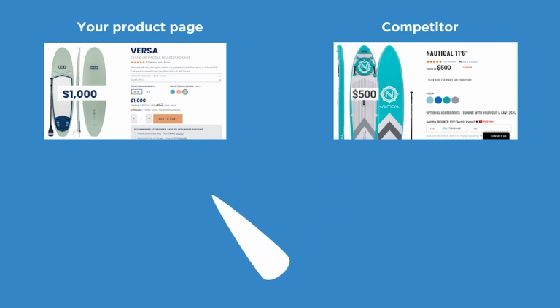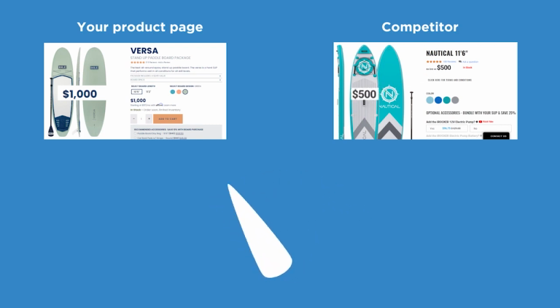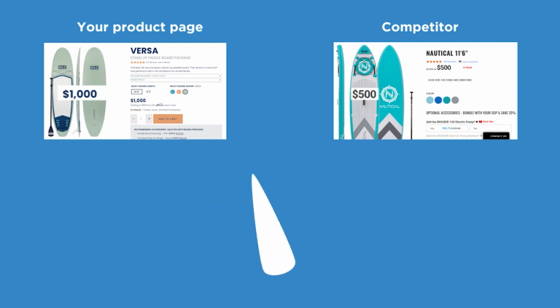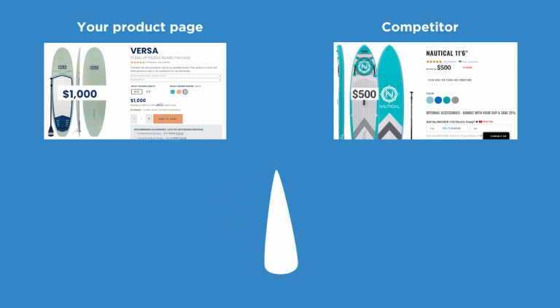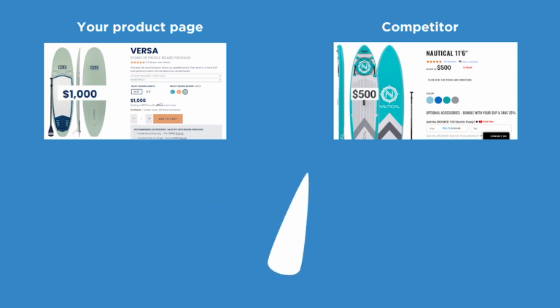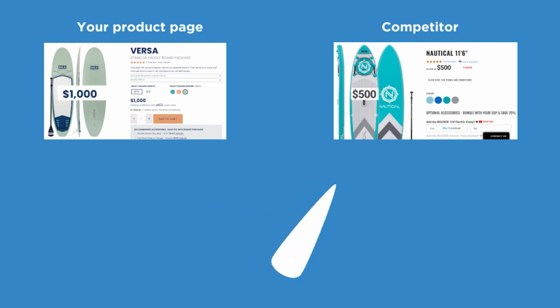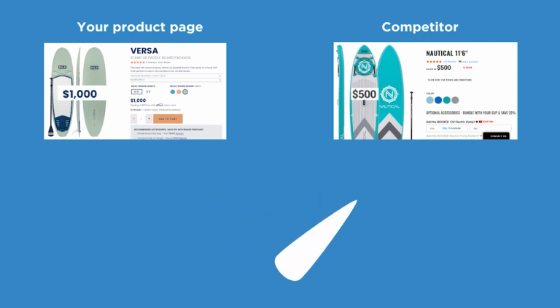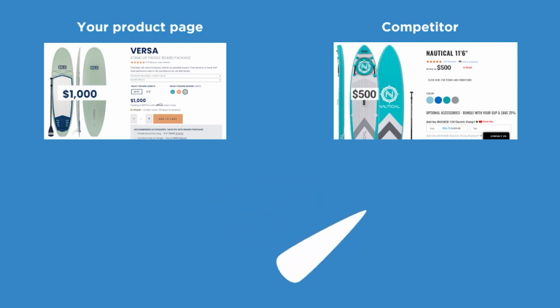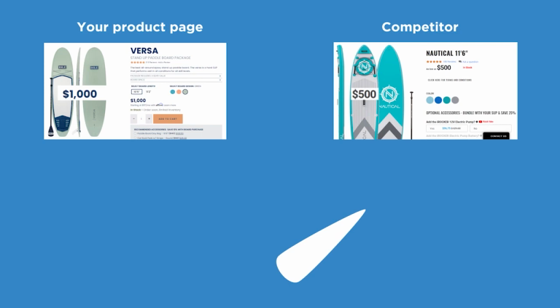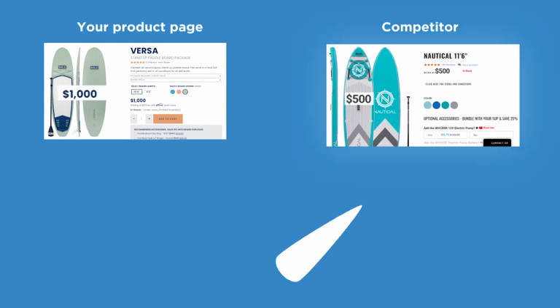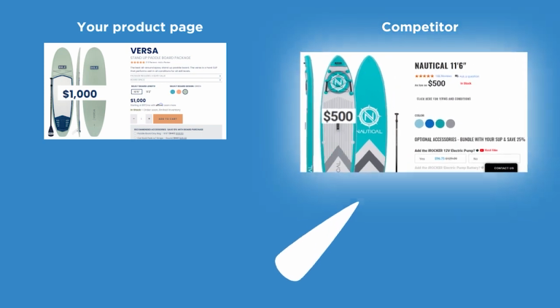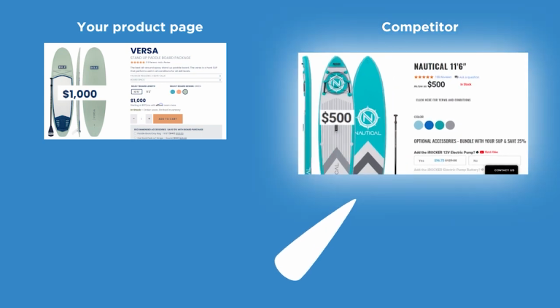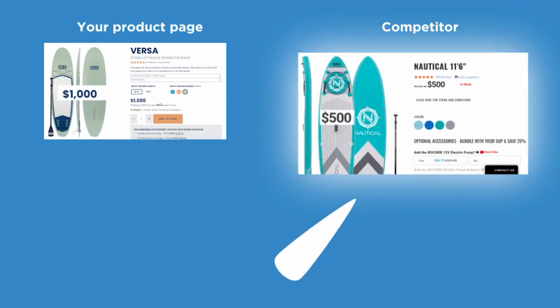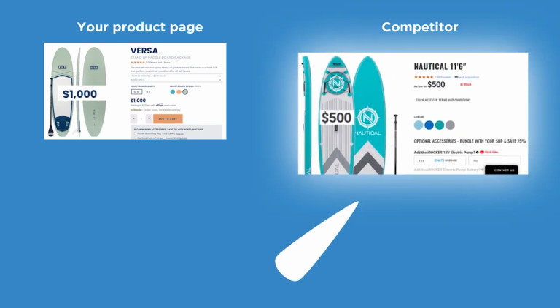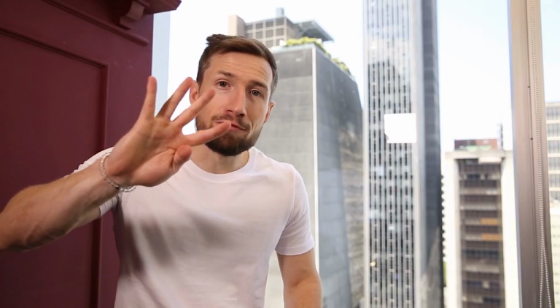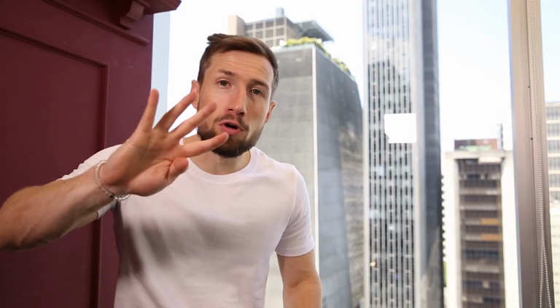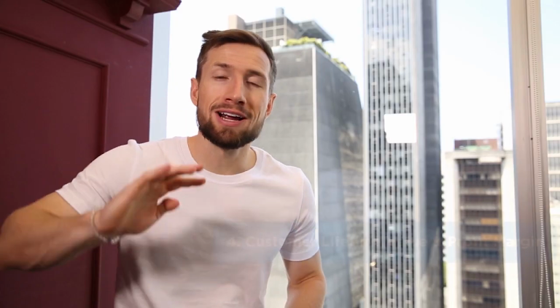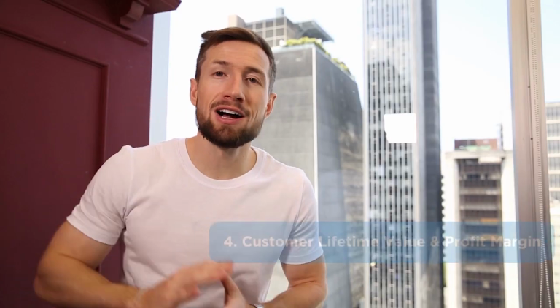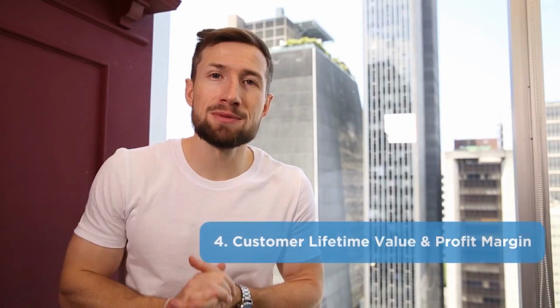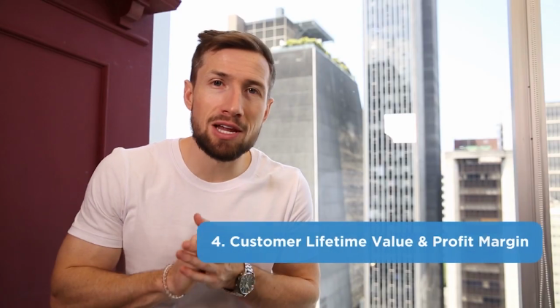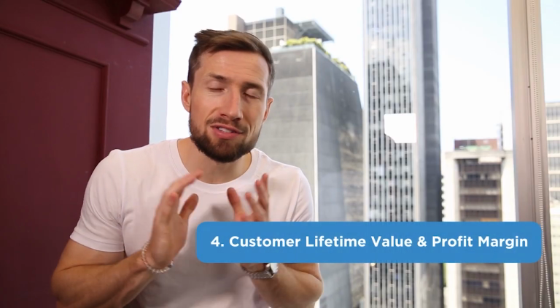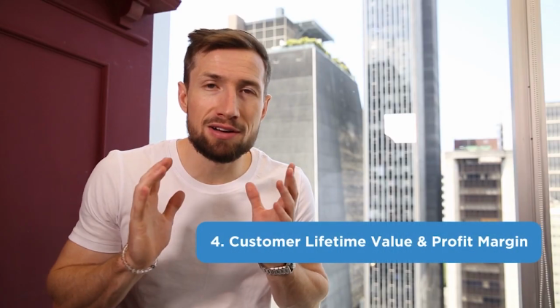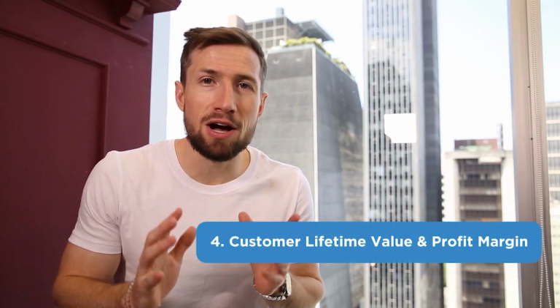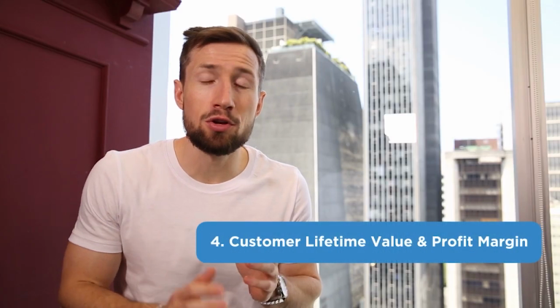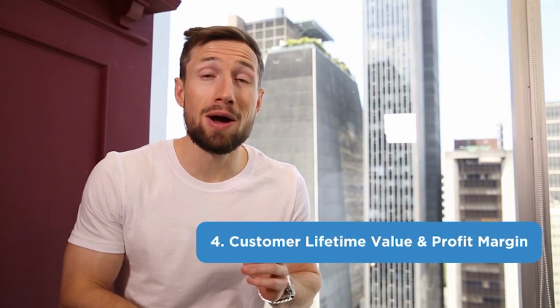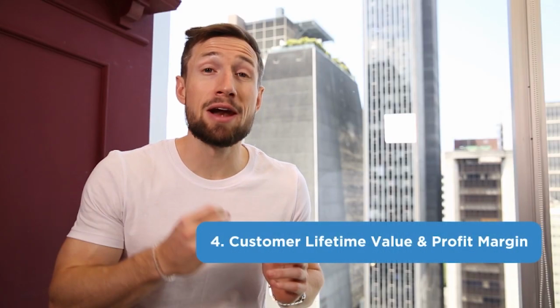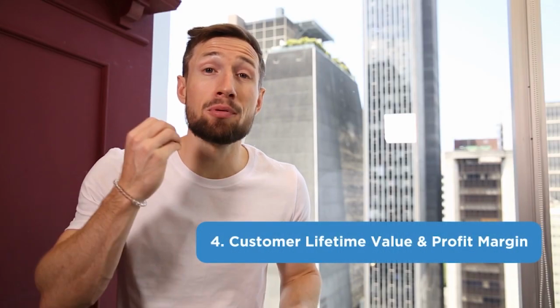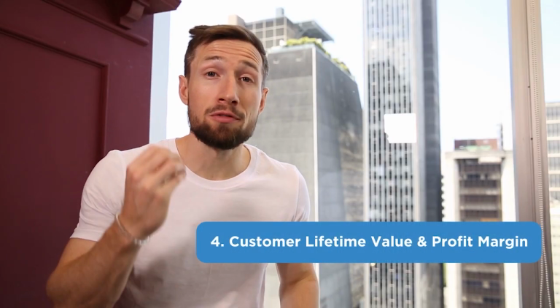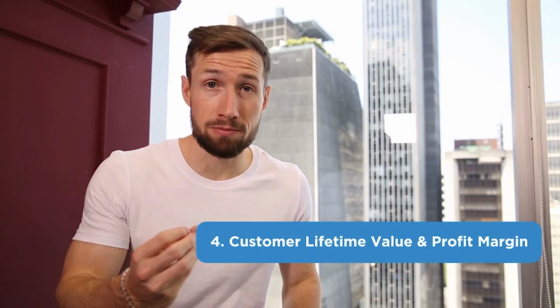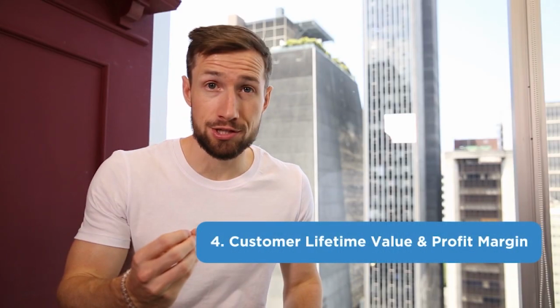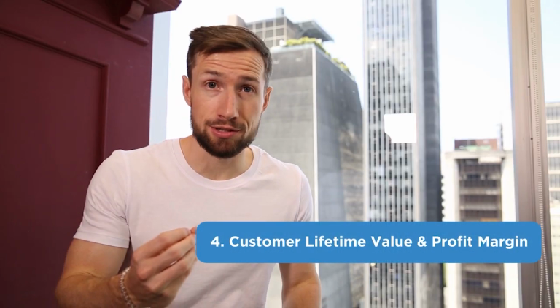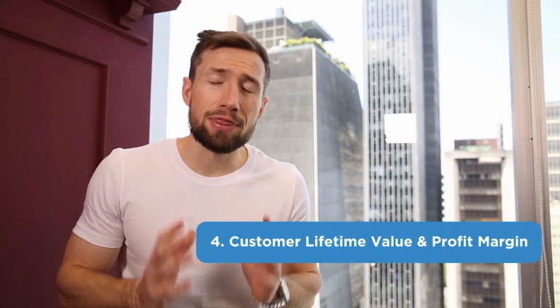If you're trying to sell a product for a thousand dollars, but you have a competitor on Google Shopping selling the exact same product for $500, it's going to be very hard to make Google Shopping work. Number four: customer lifetime value and profit margin.